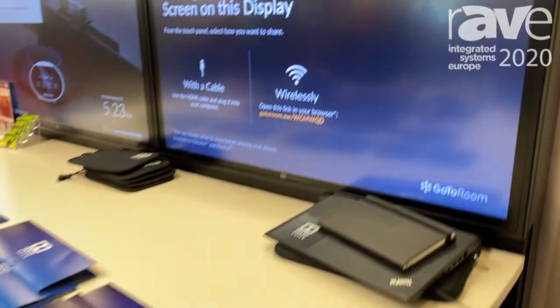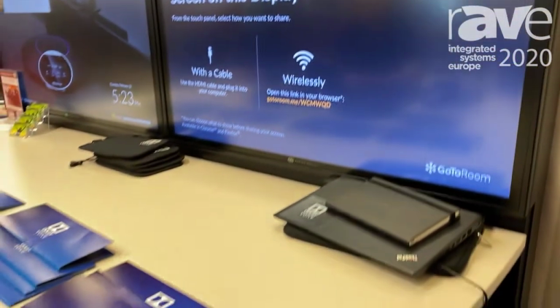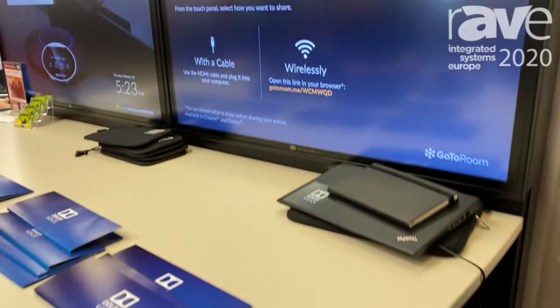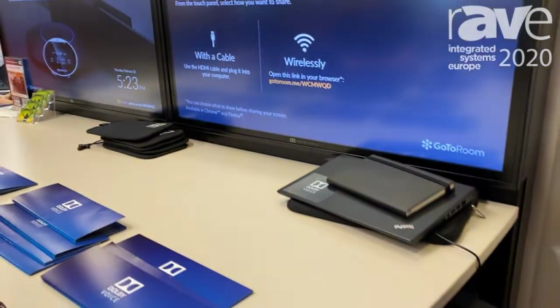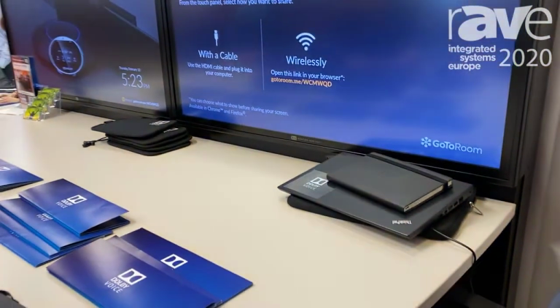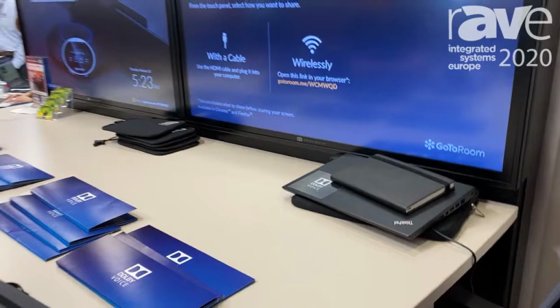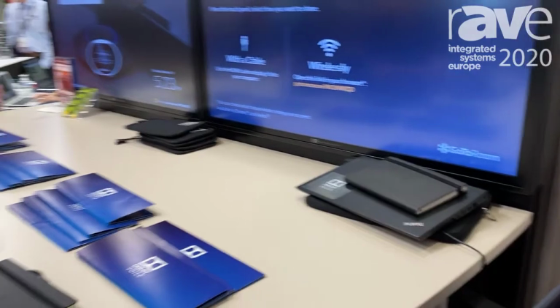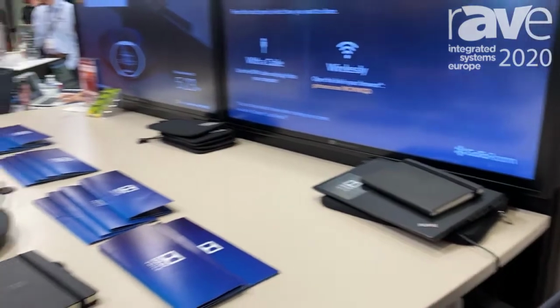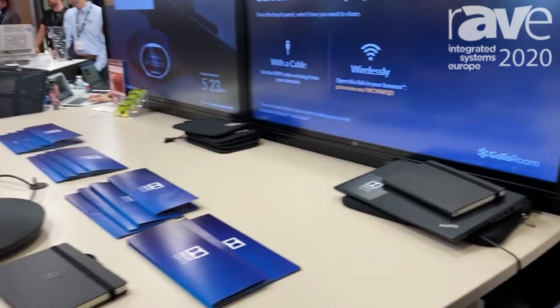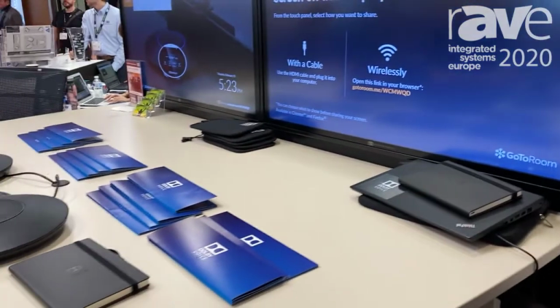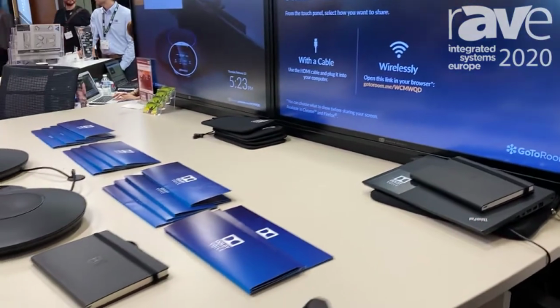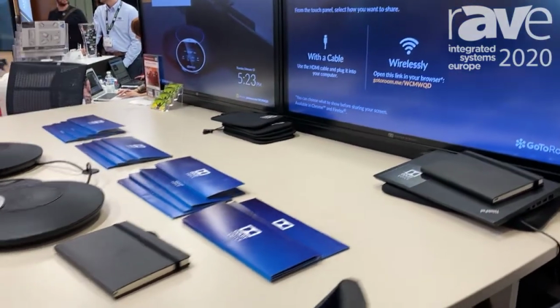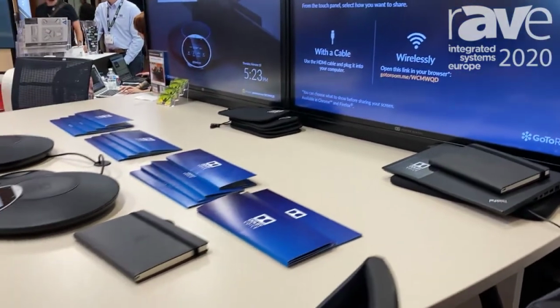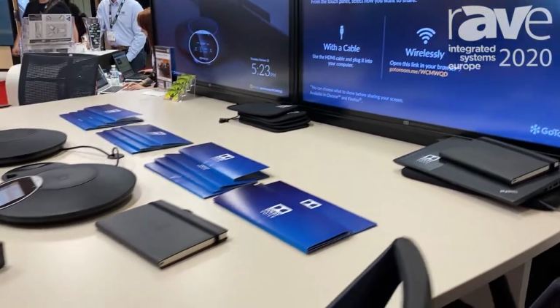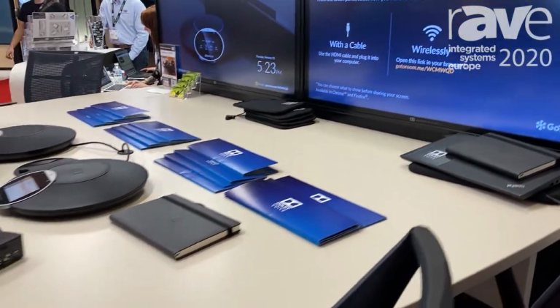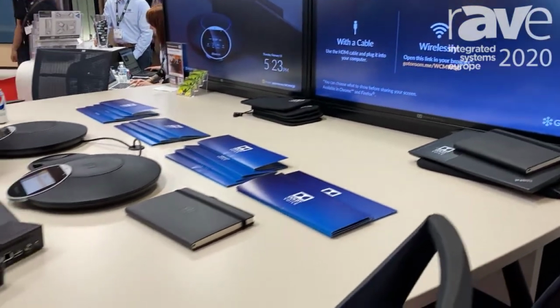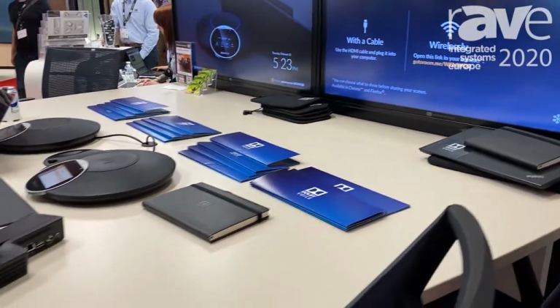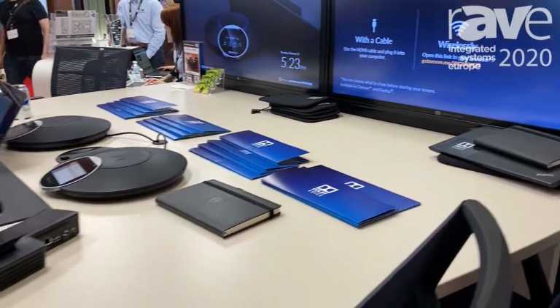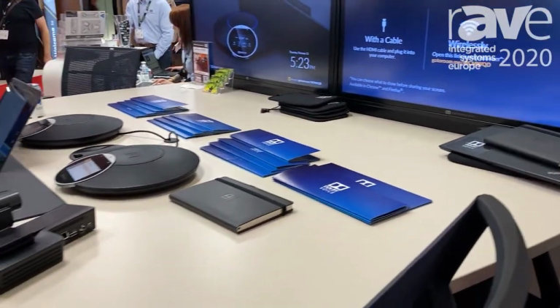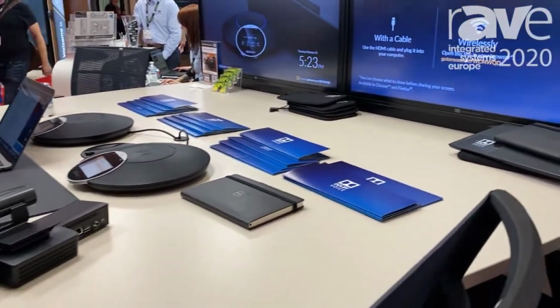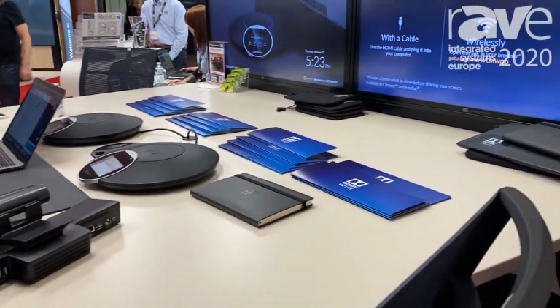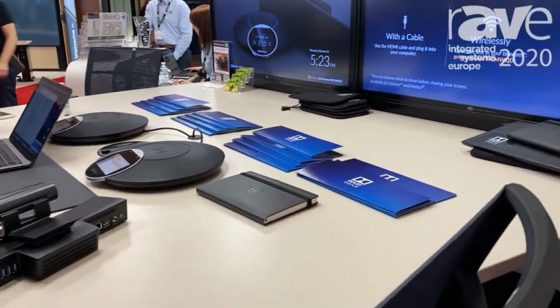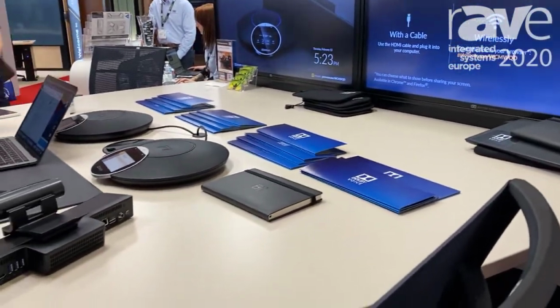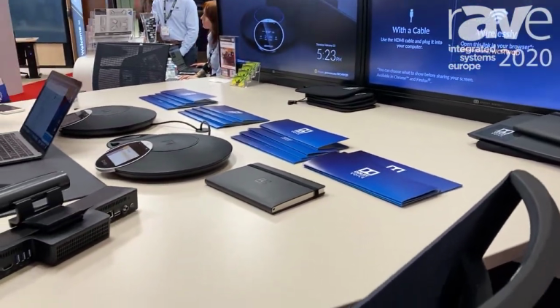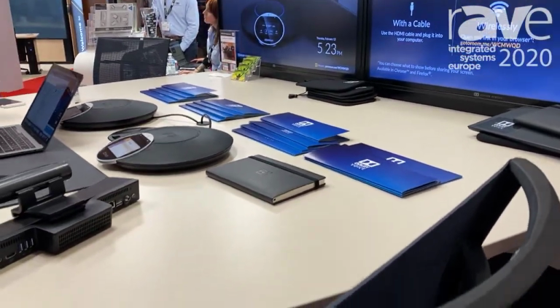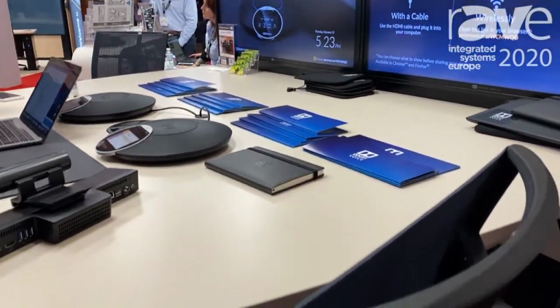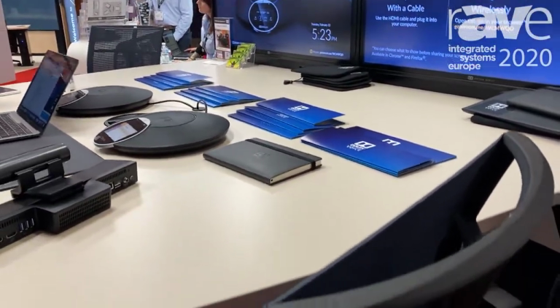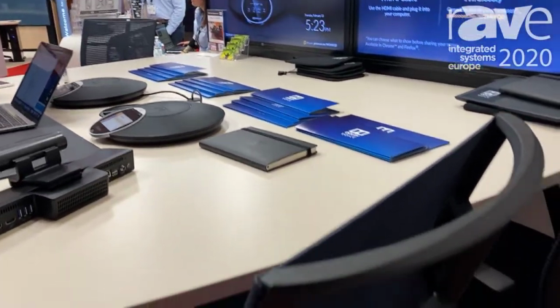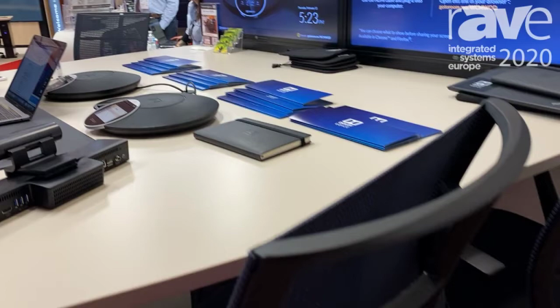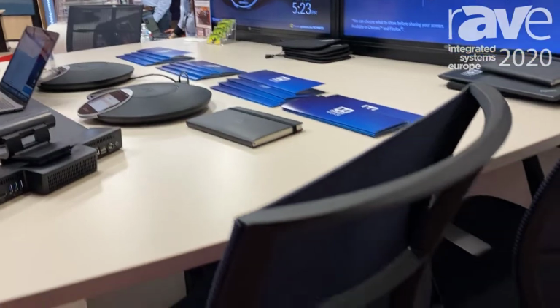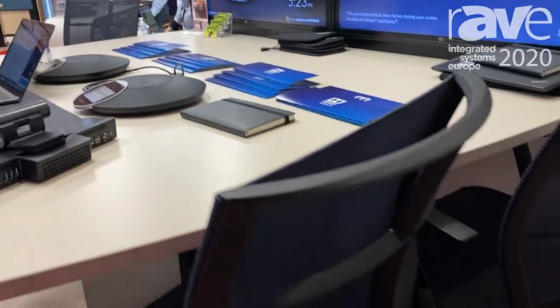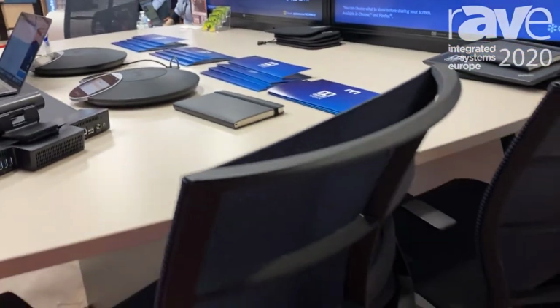We have one of our partners on this booth at the moment, which is Dolby, and it's showing how the Dolby system can work with our twin 43 system.